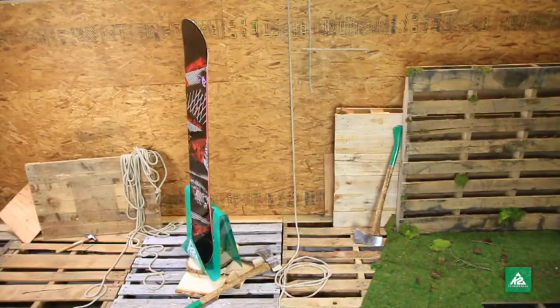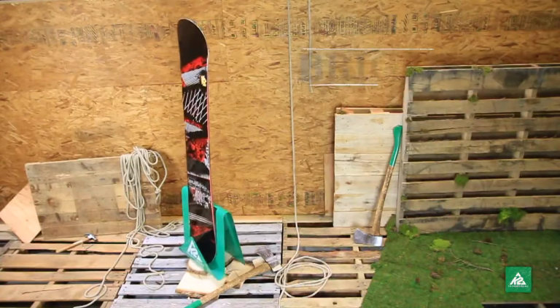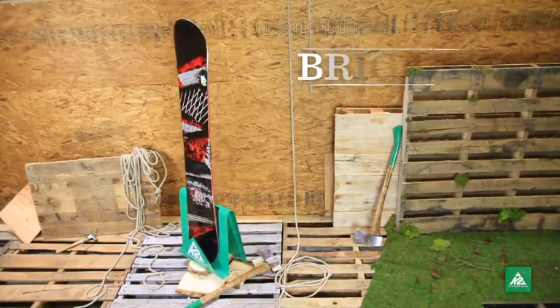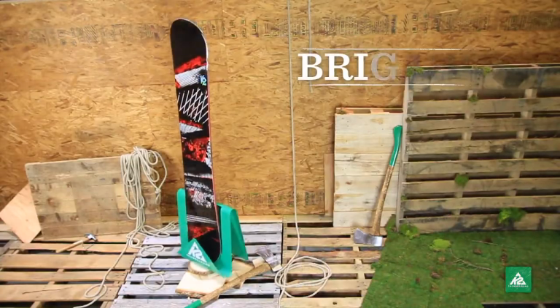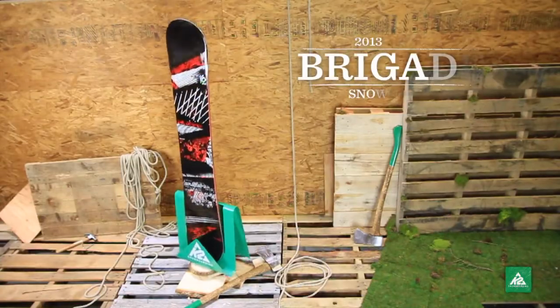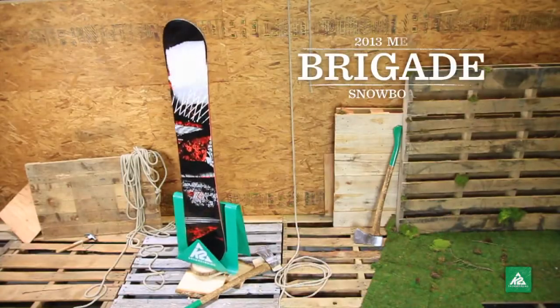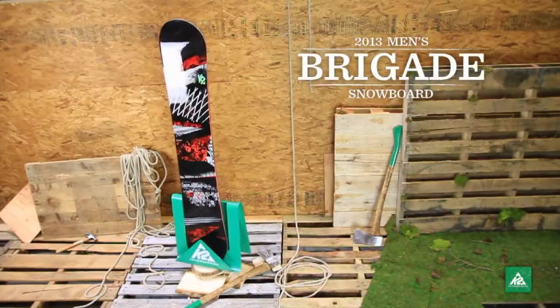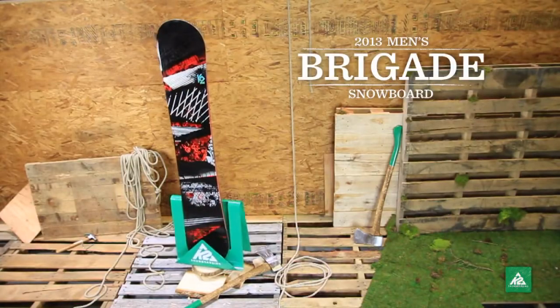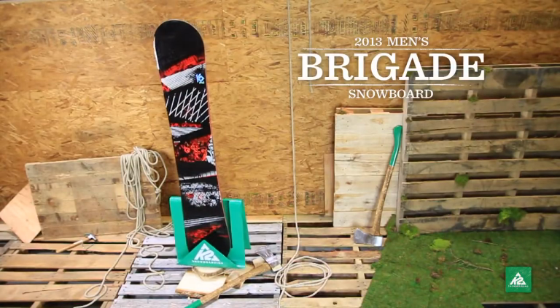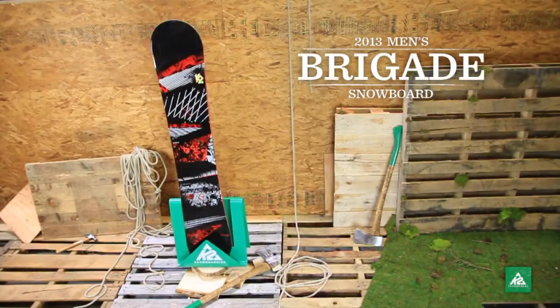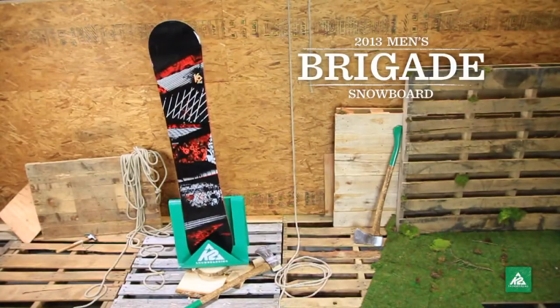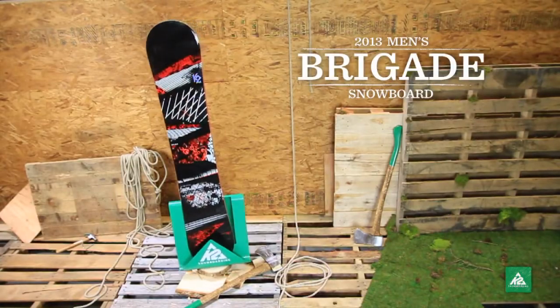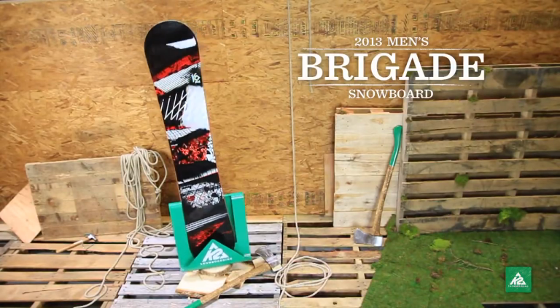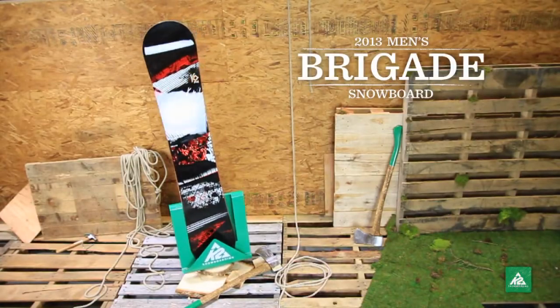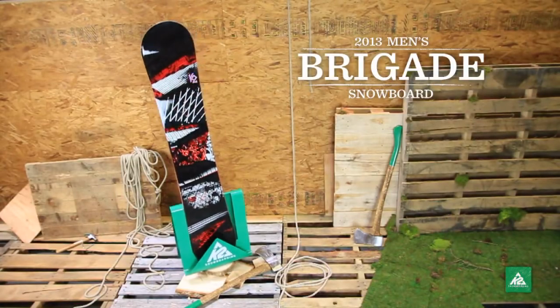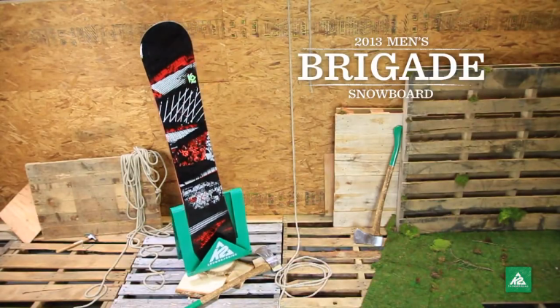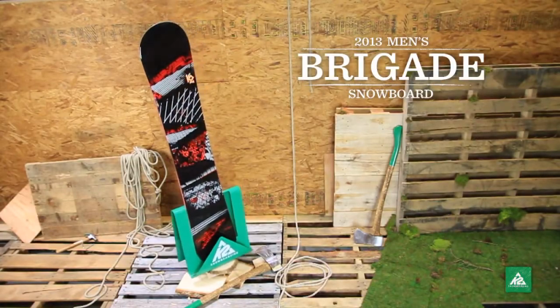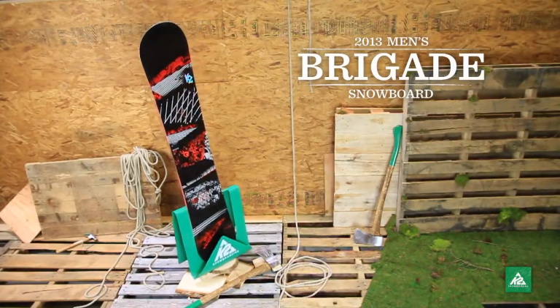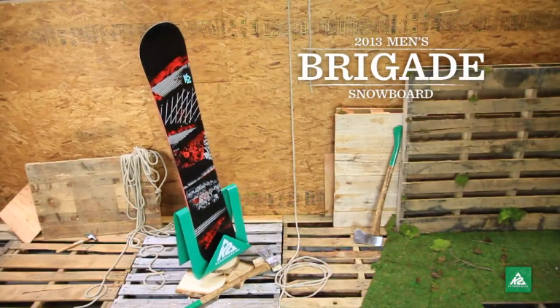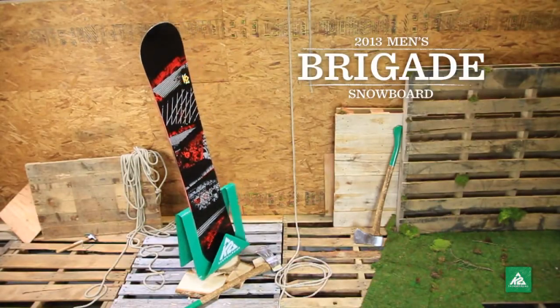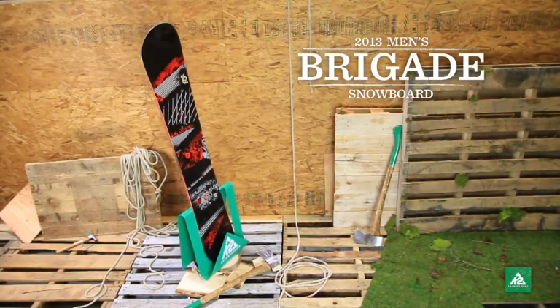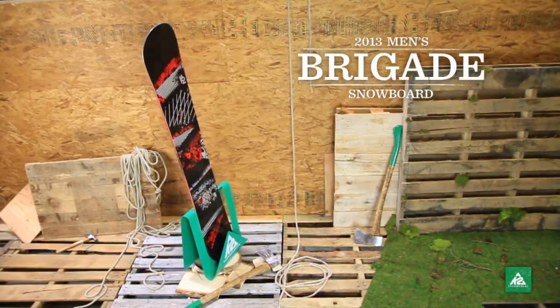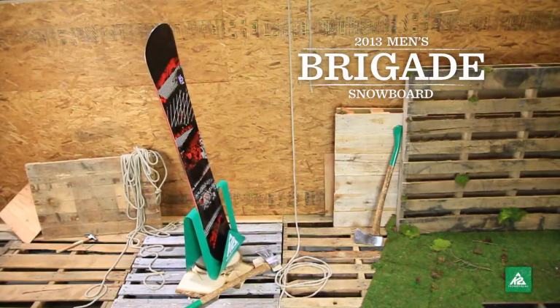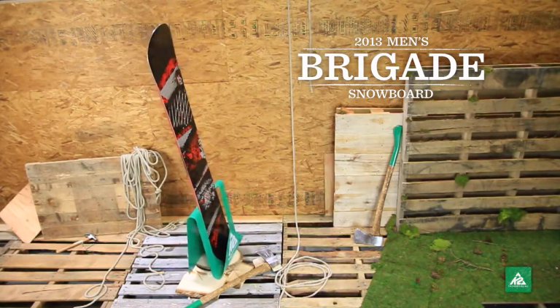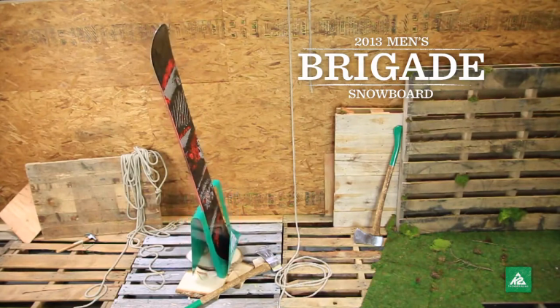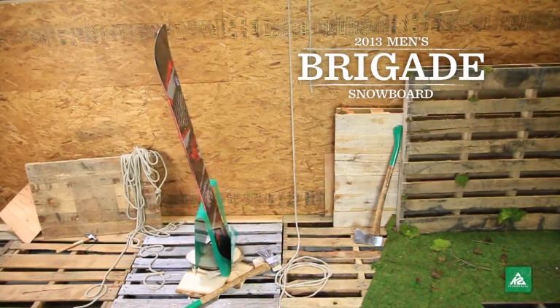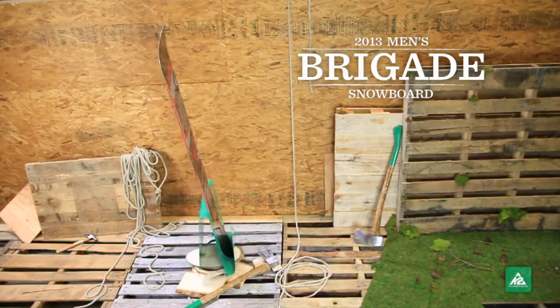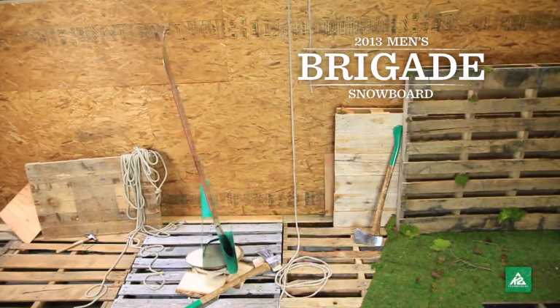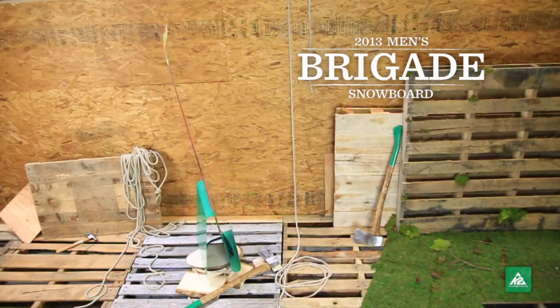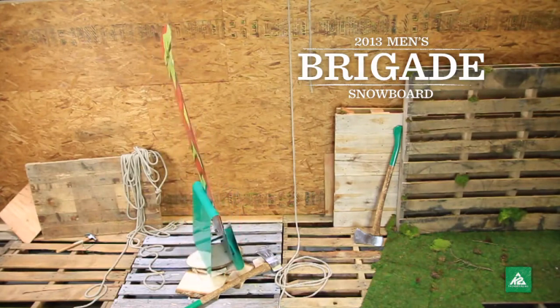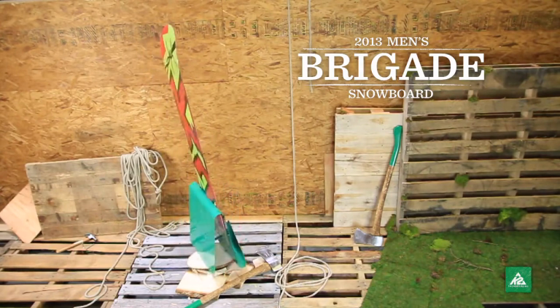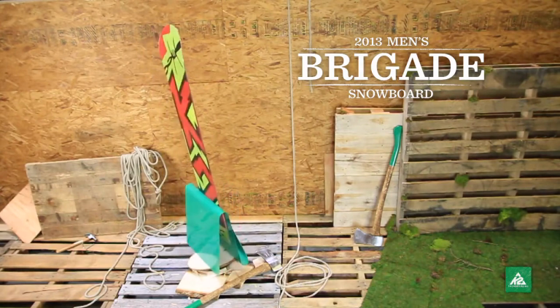The Brigade is the big value all-terrain board that will get you on the mountain and hooked in one season.